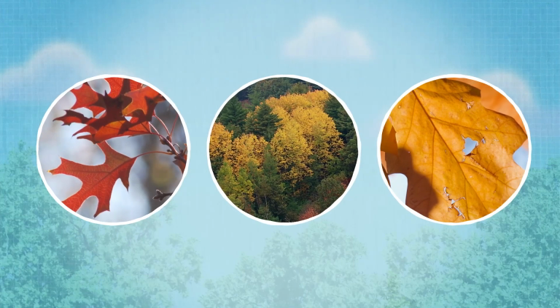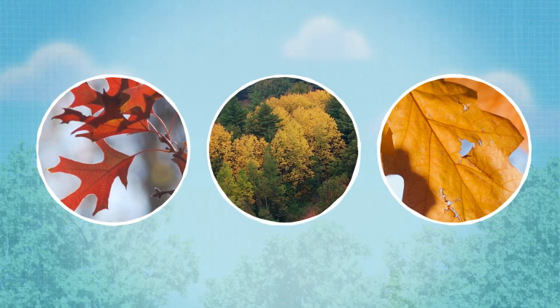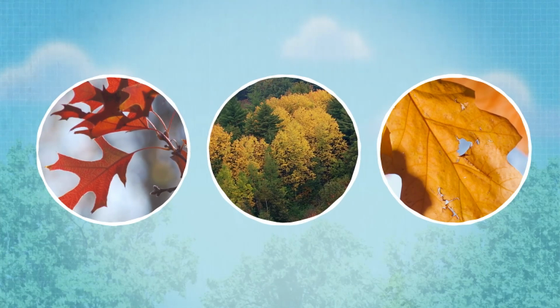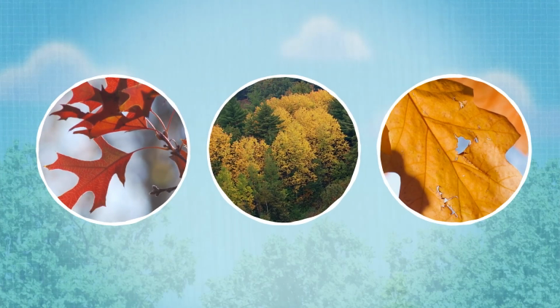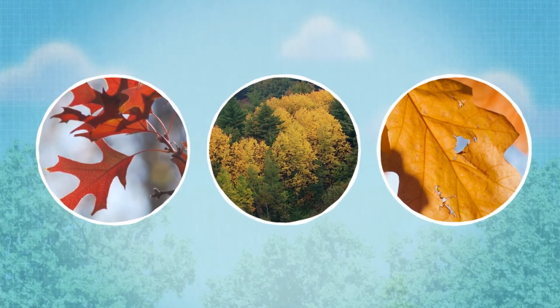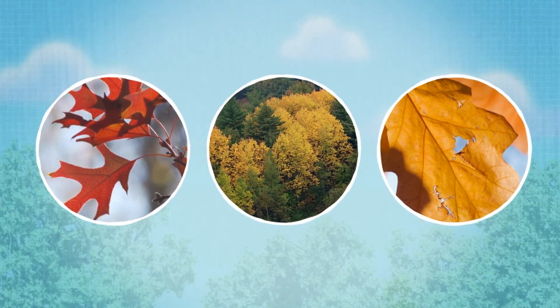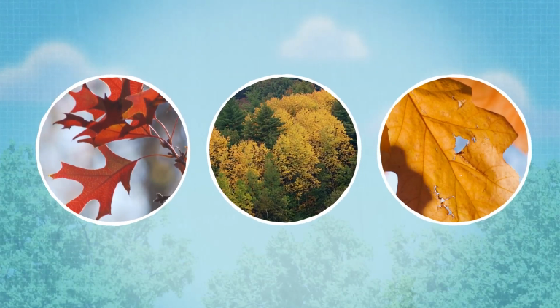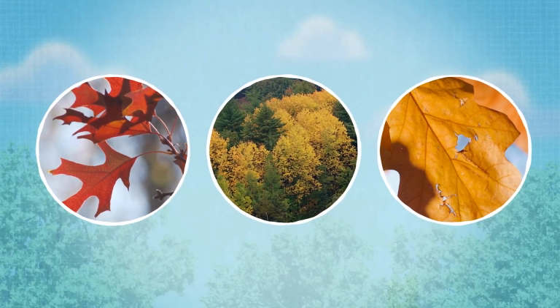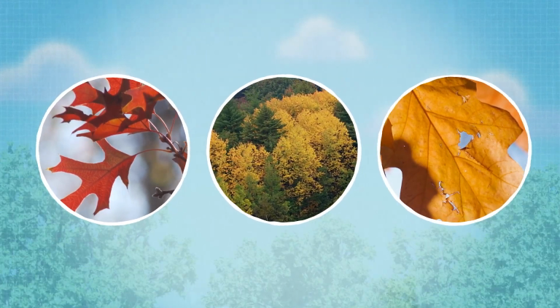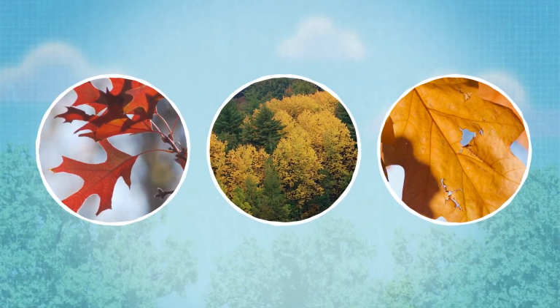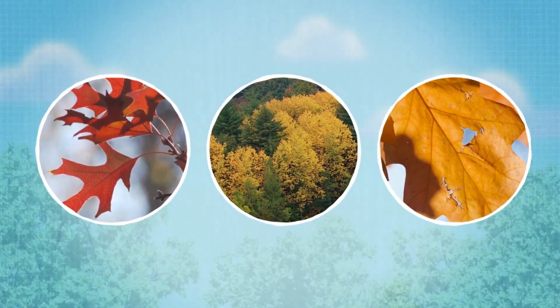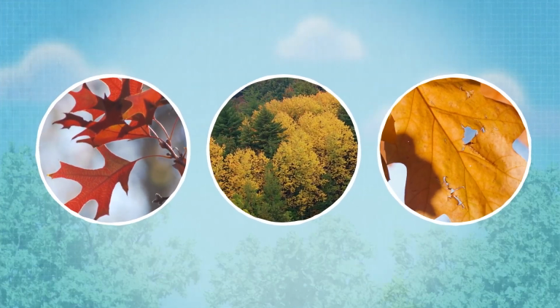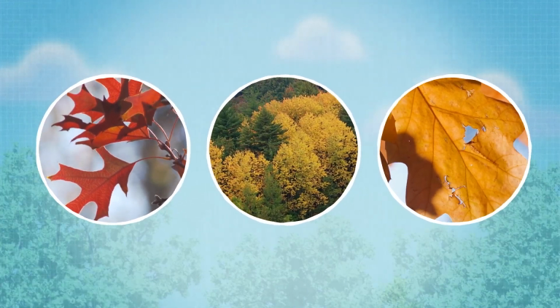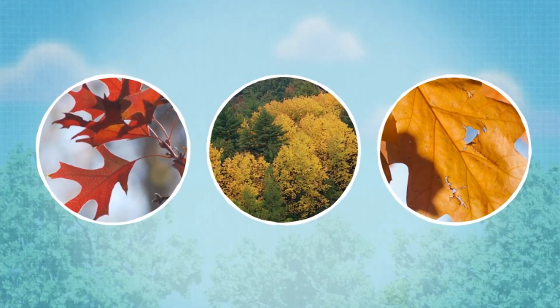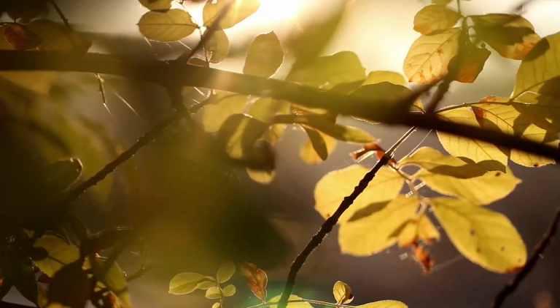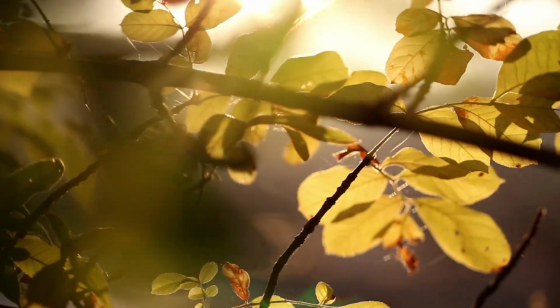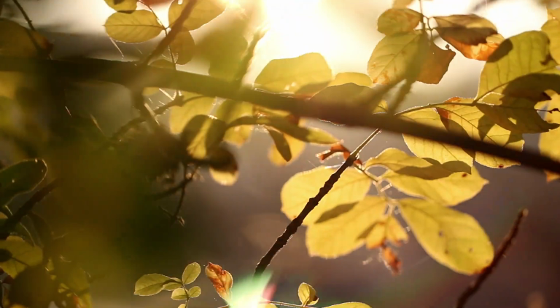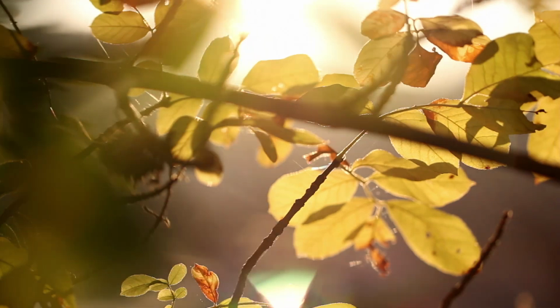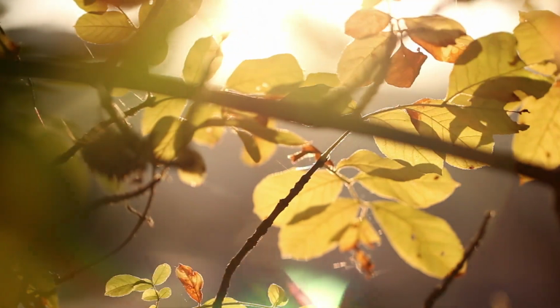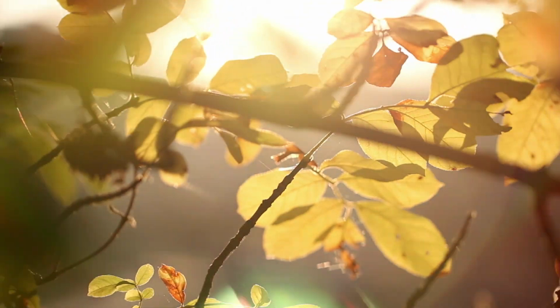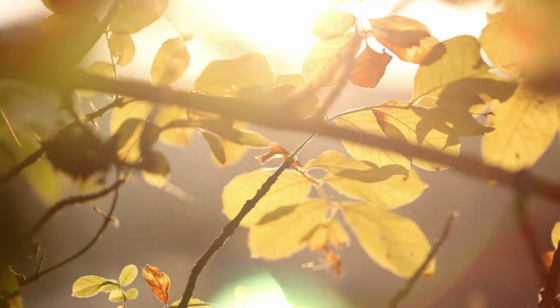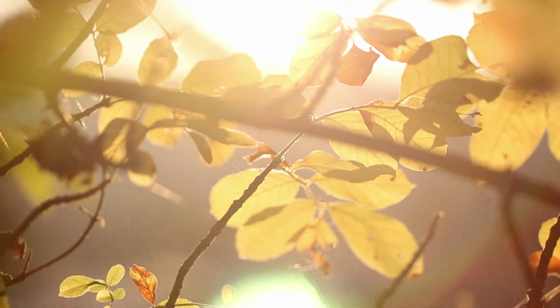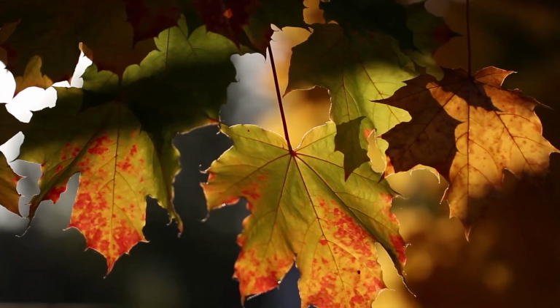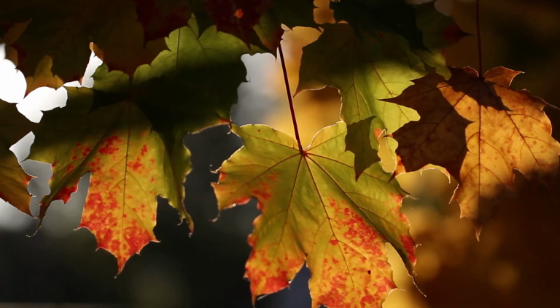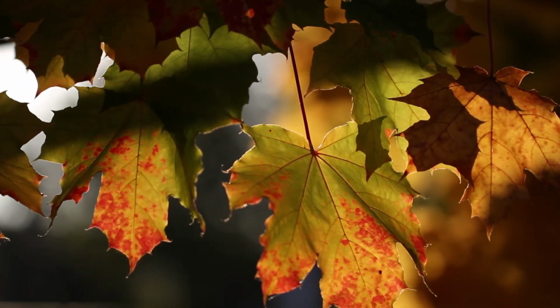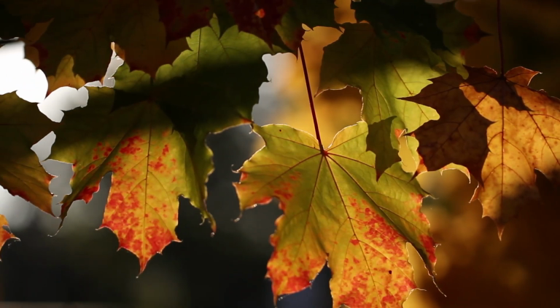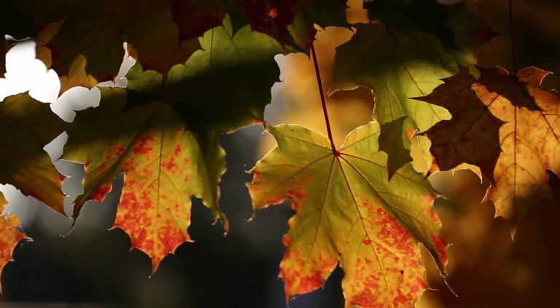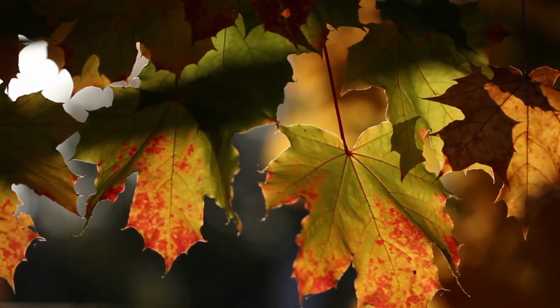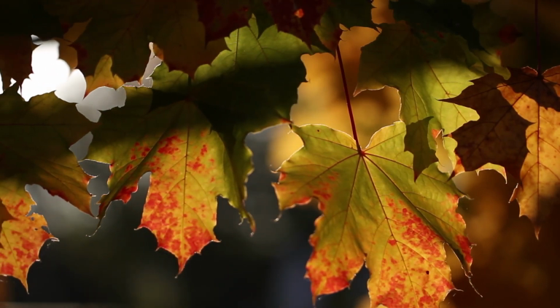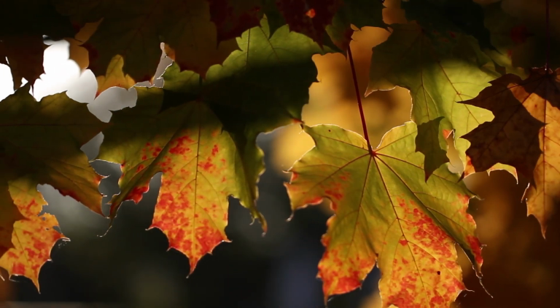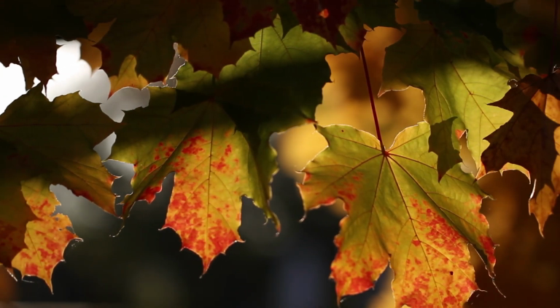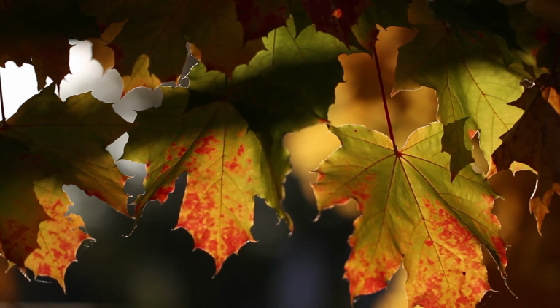Carotenoids are pigments that give us the reds, oranges, and yellows. They're always present in leaves, but they really show up when chlorophyll breaks down.